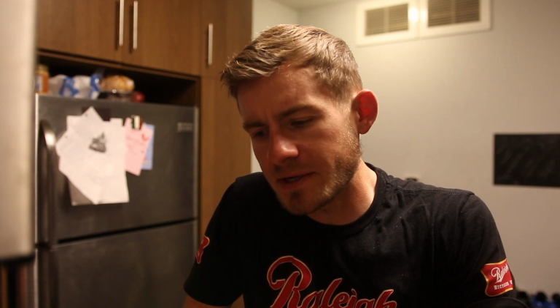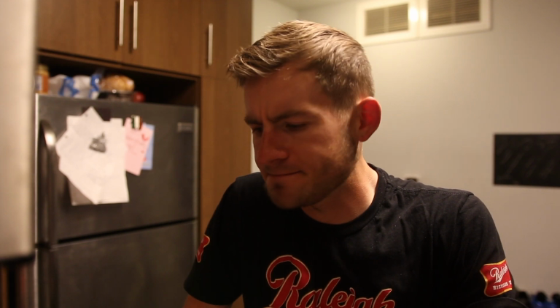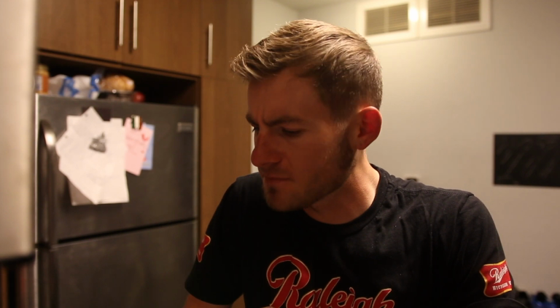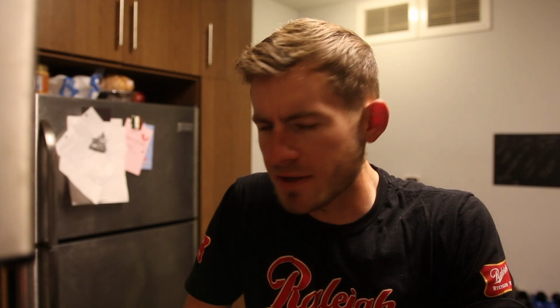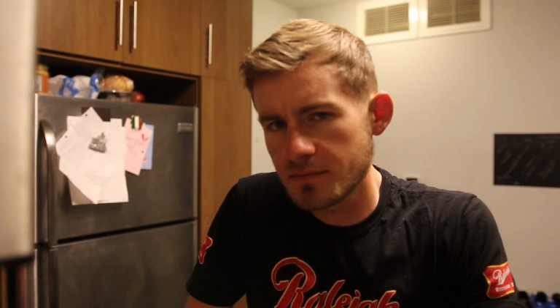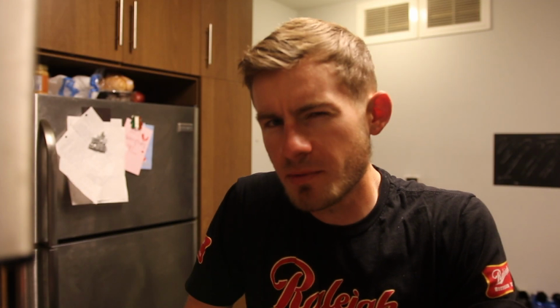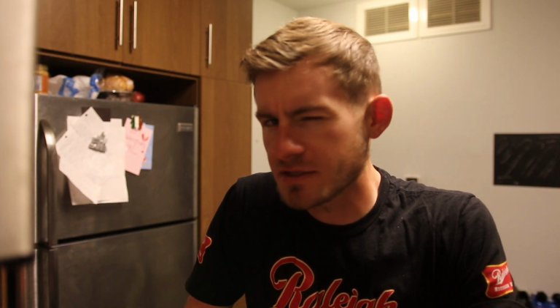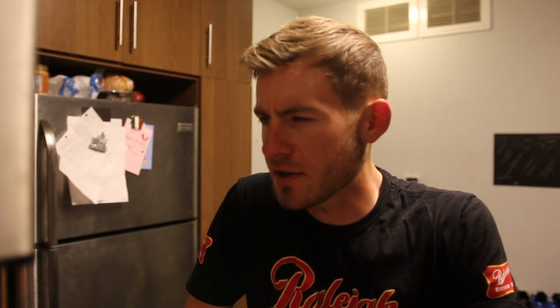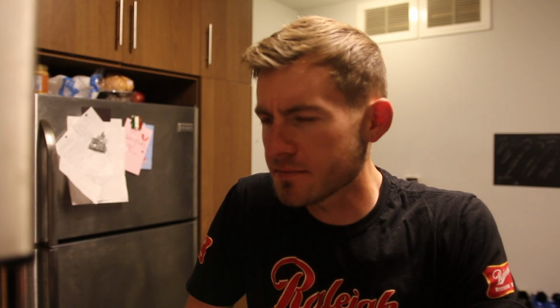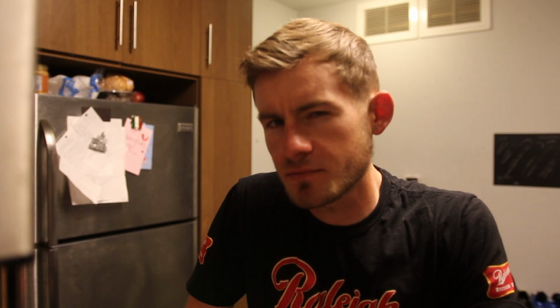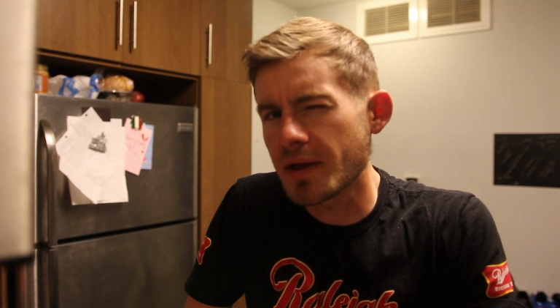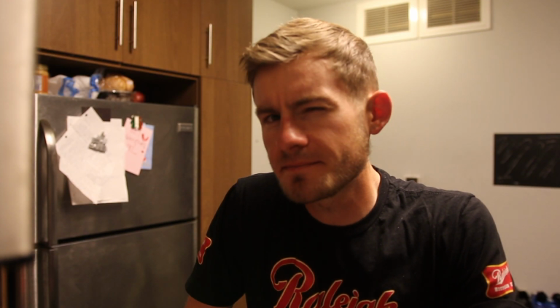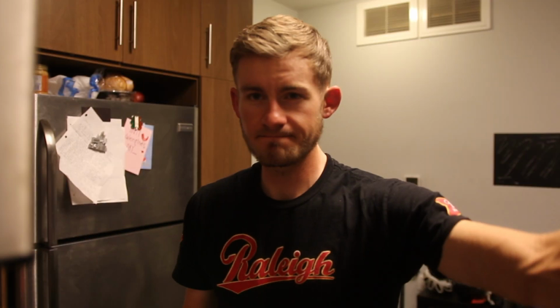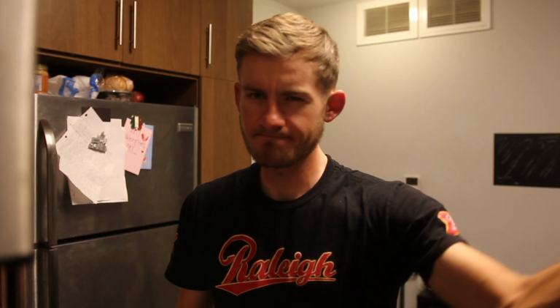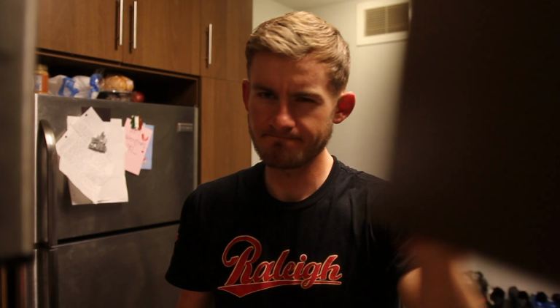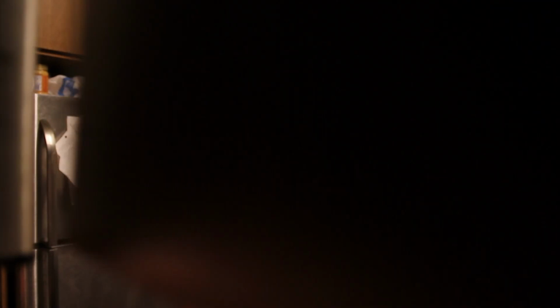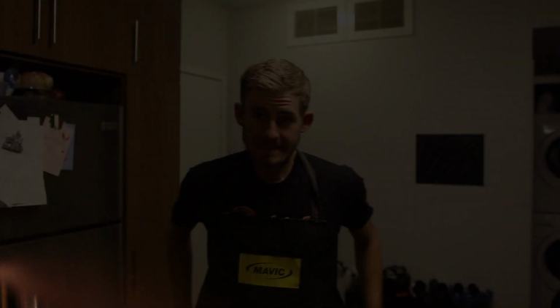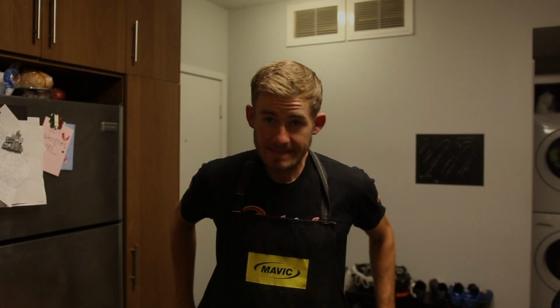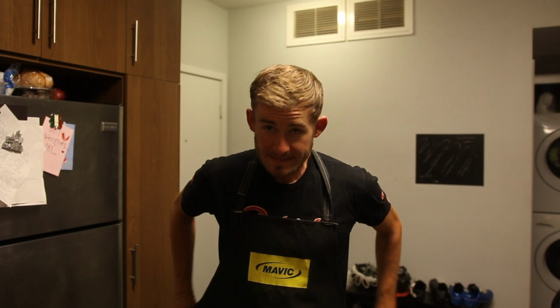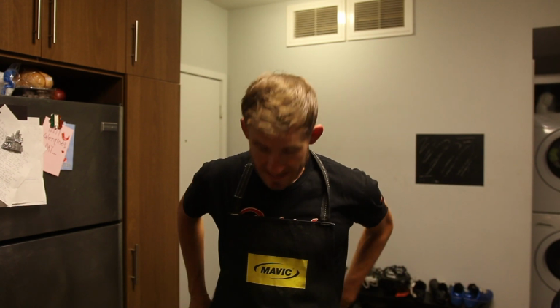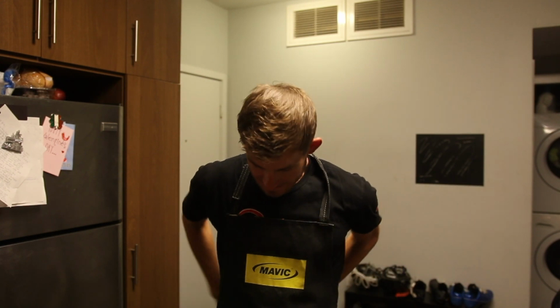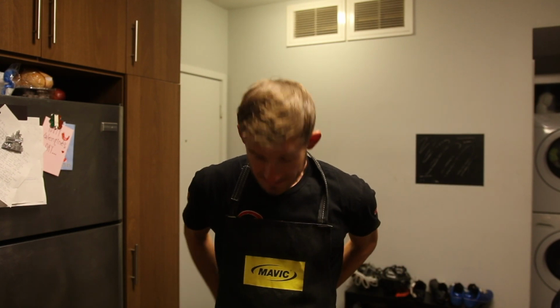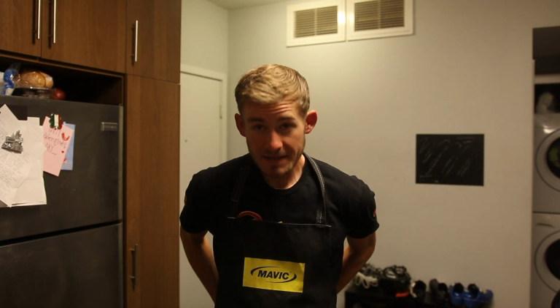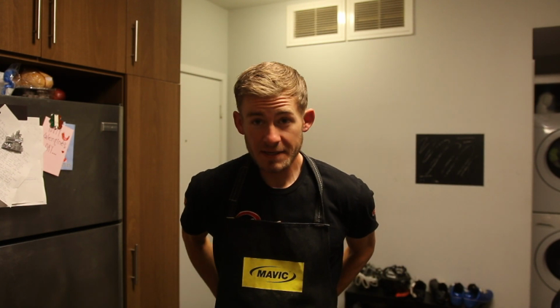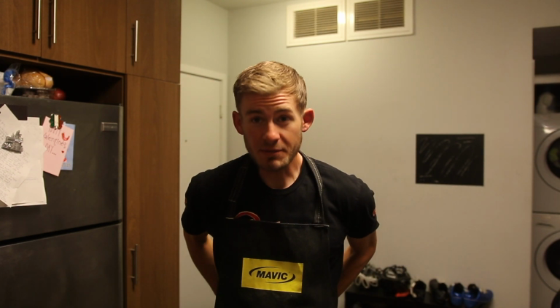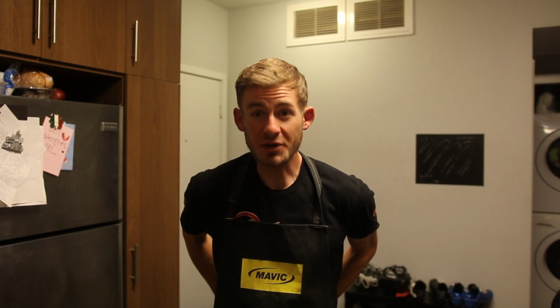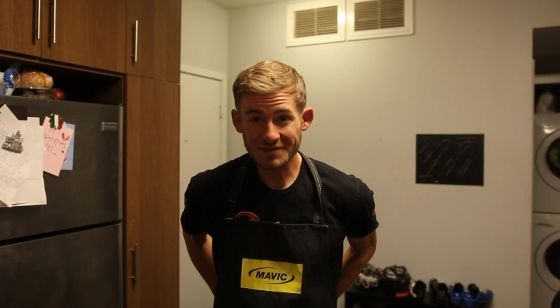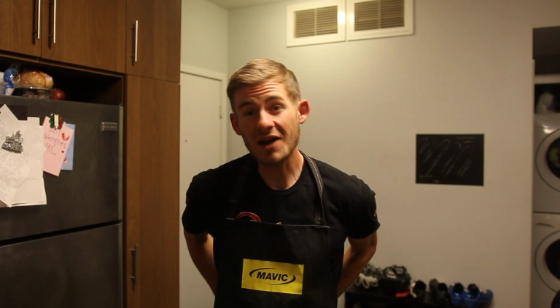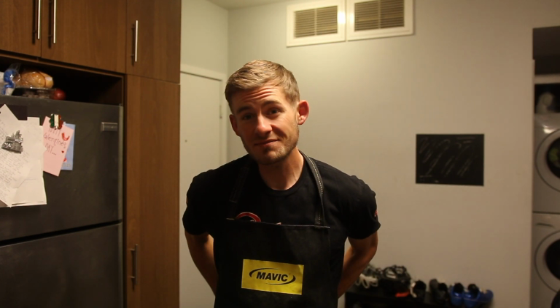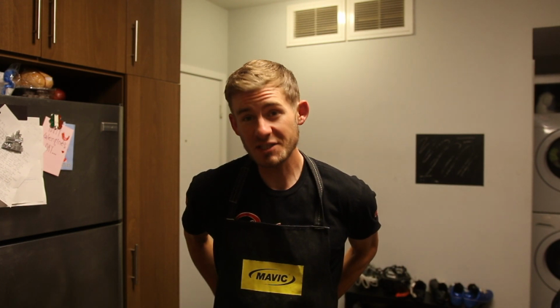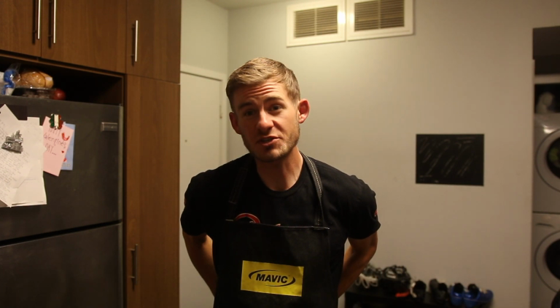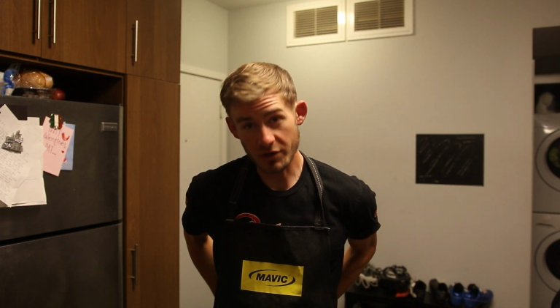Wait, hold on. We're missing something here. Hold on. Much better. Now let's make some shrimp.